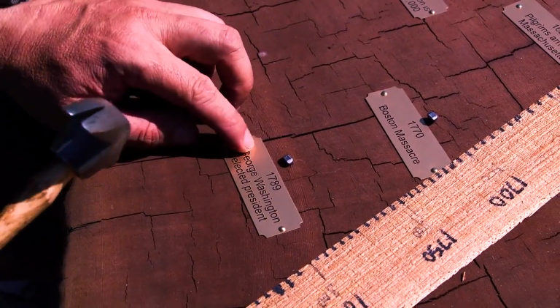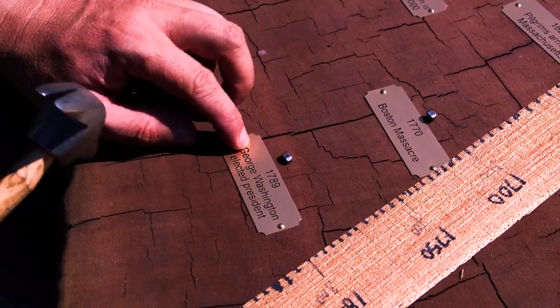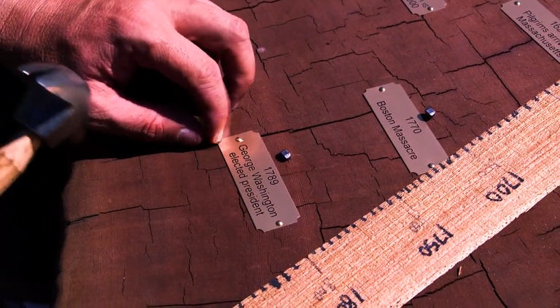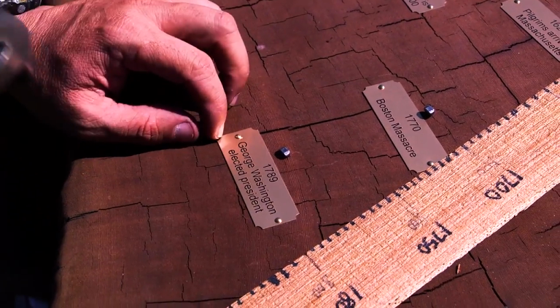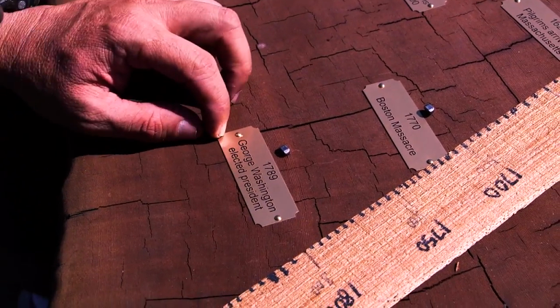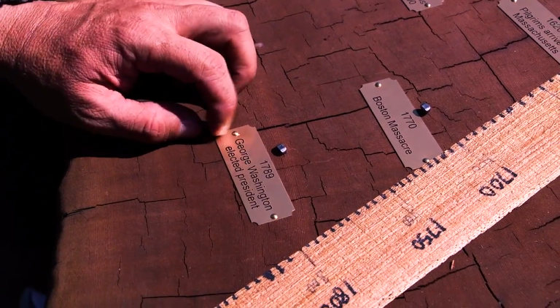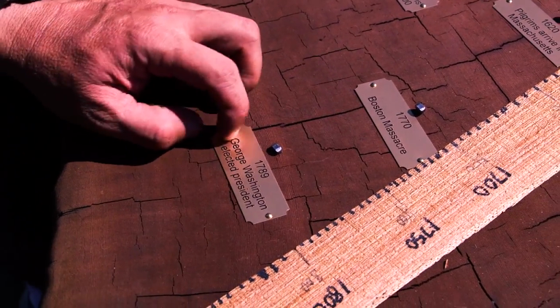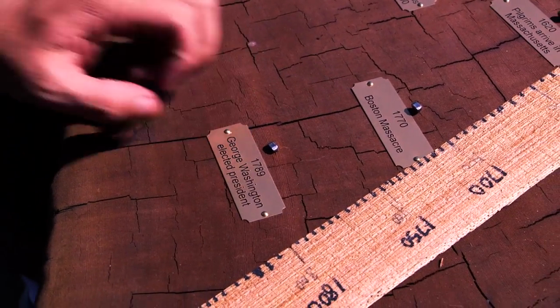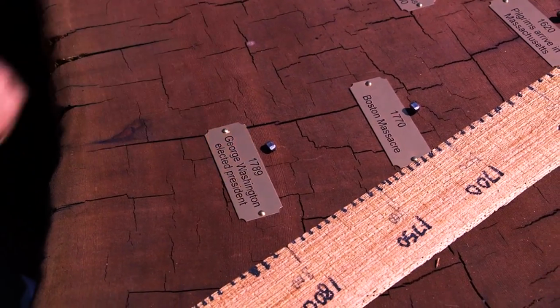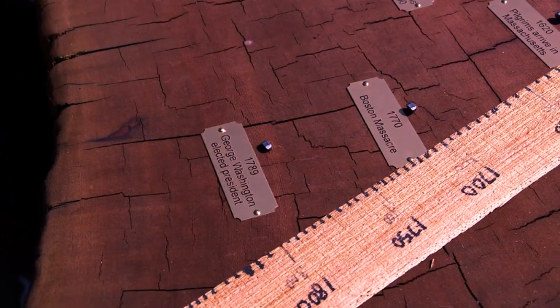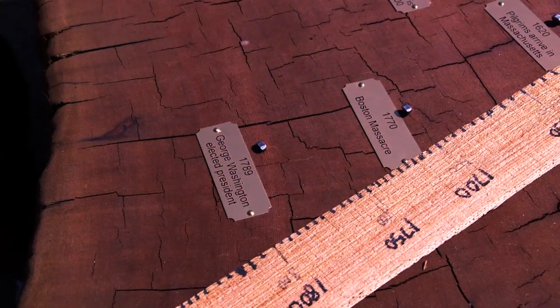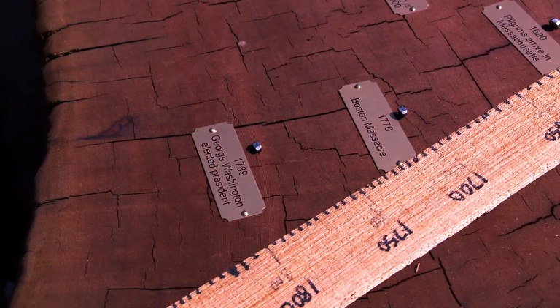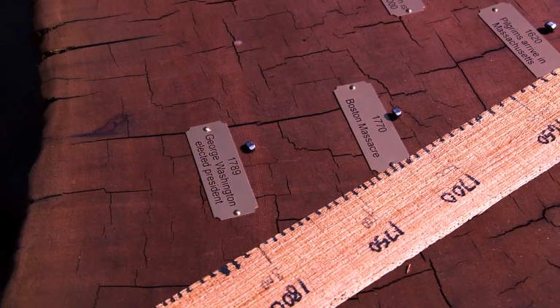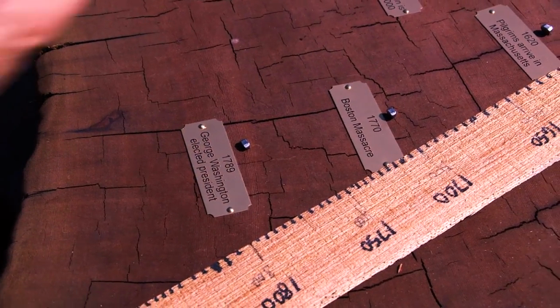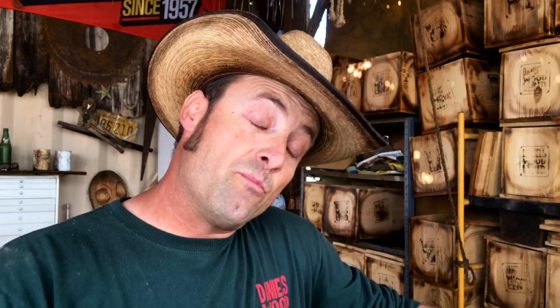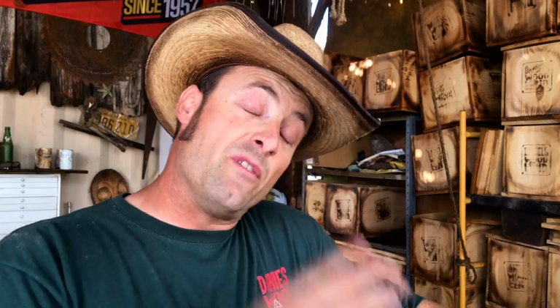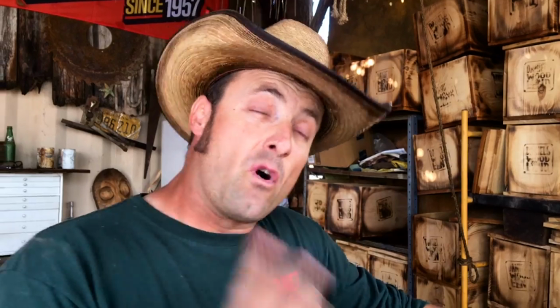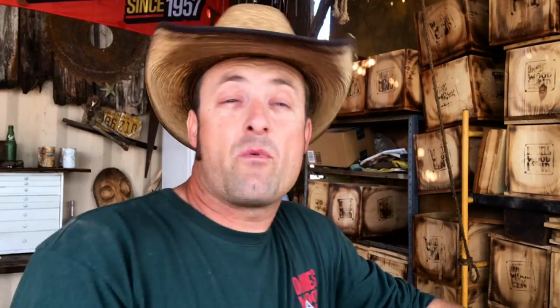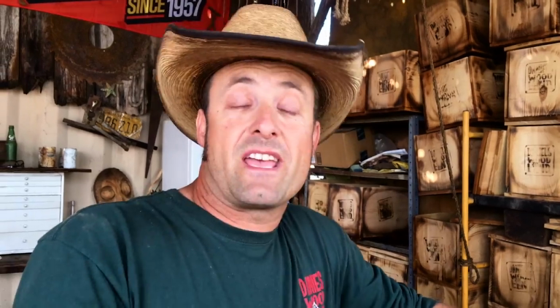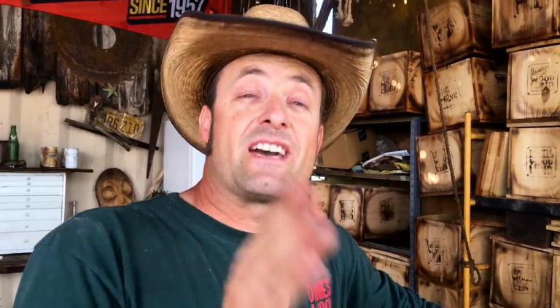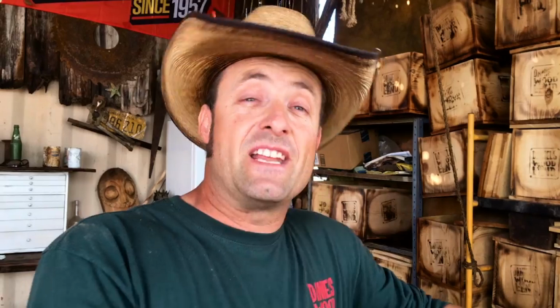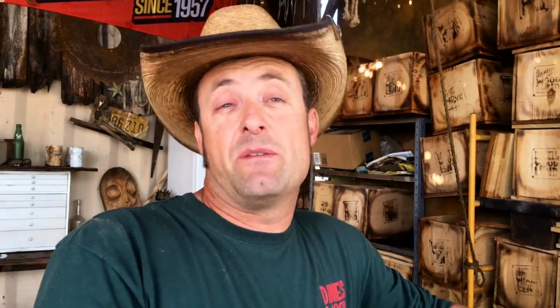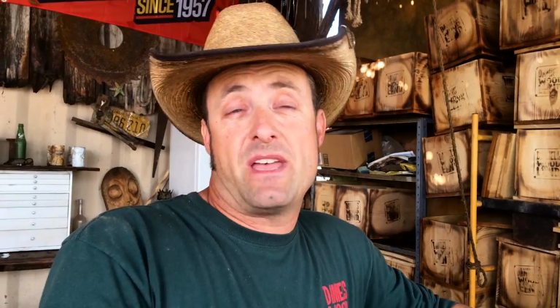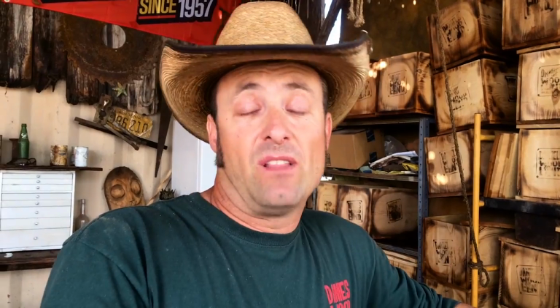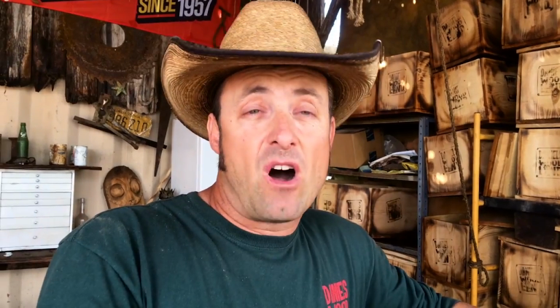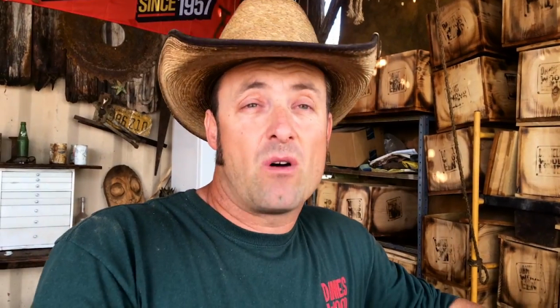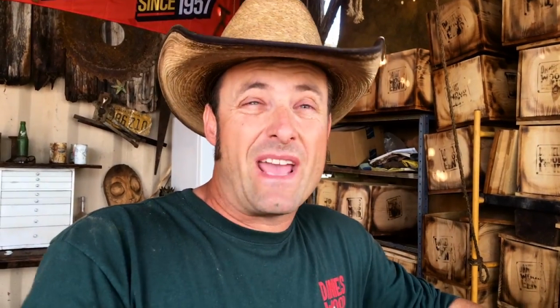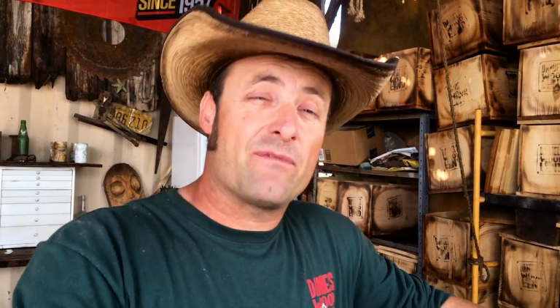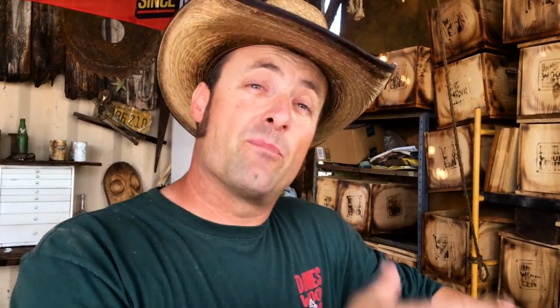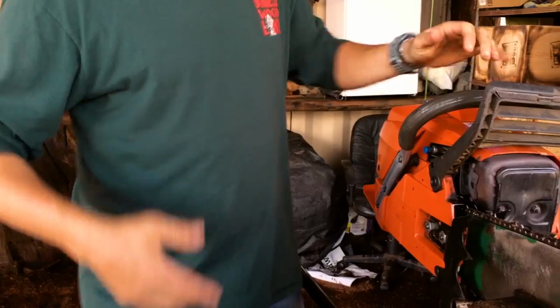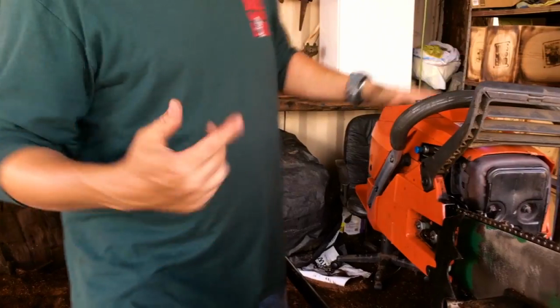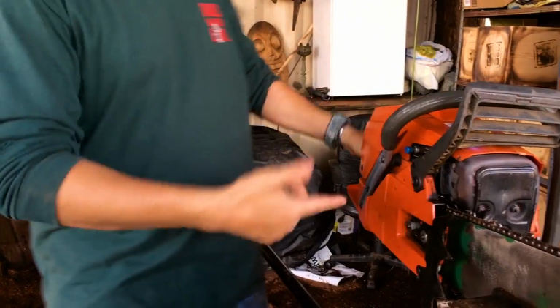We're gonna take those slices, sand them up, count the rings, and that way we can put little time dates on there to show you exactly how old this log really is. But before we get cutting the big log, we have to prep our saw.